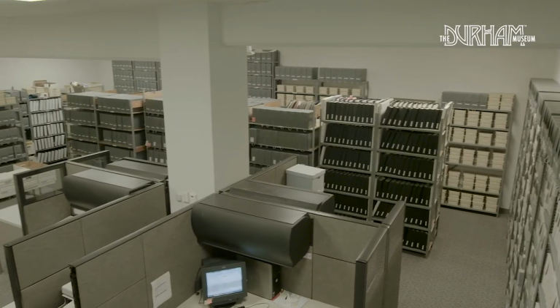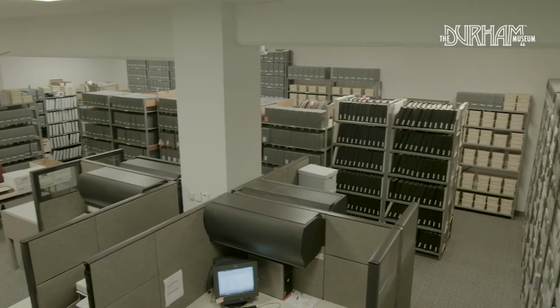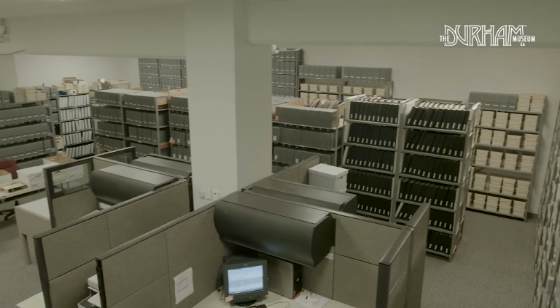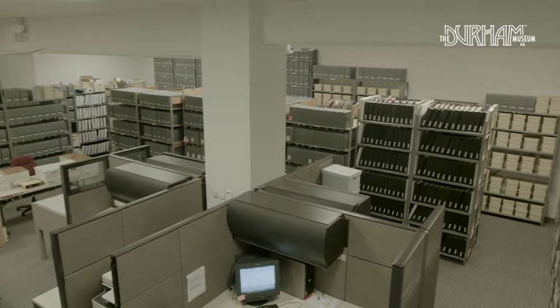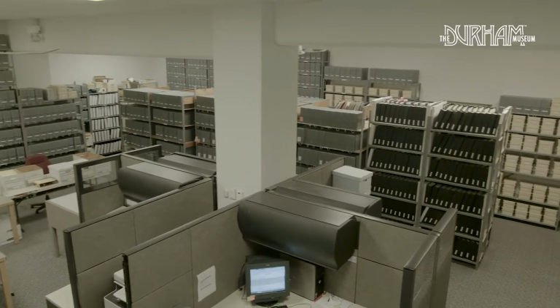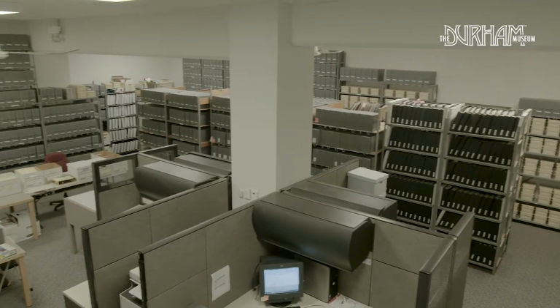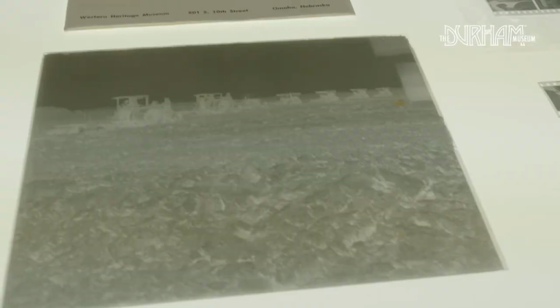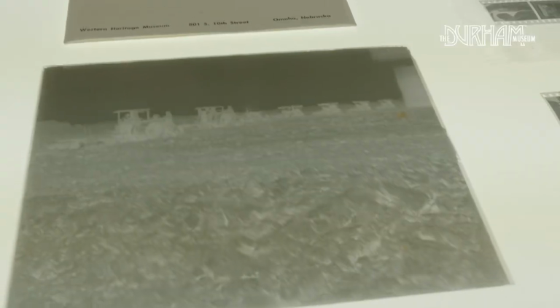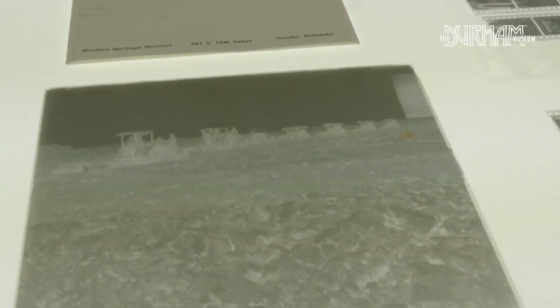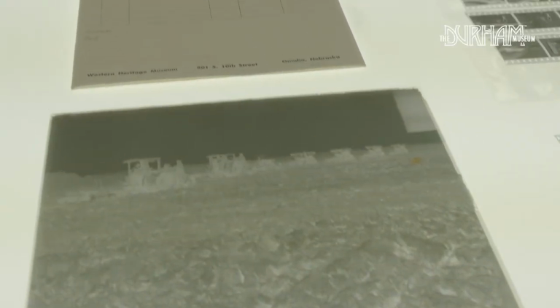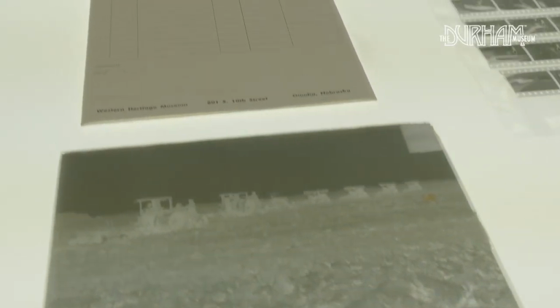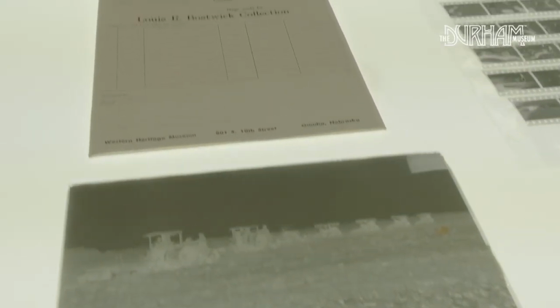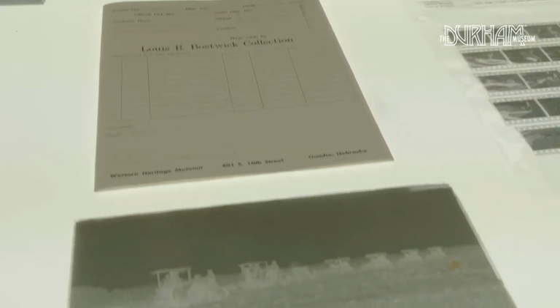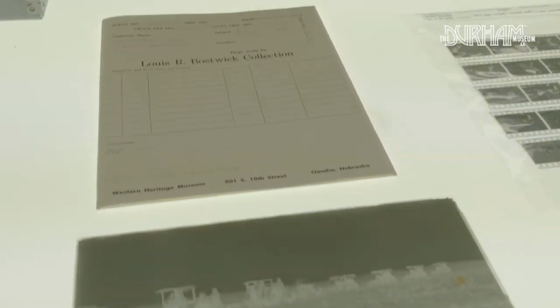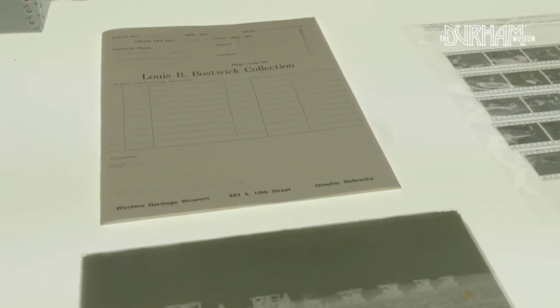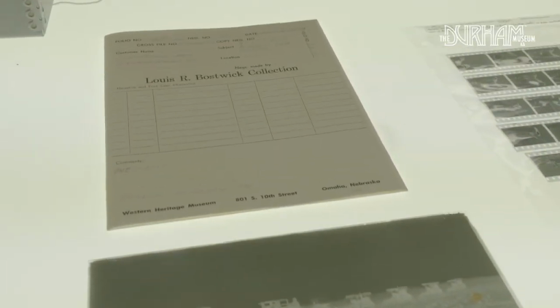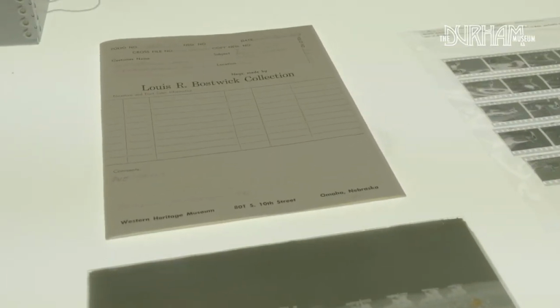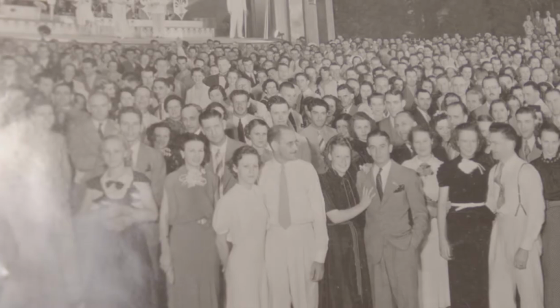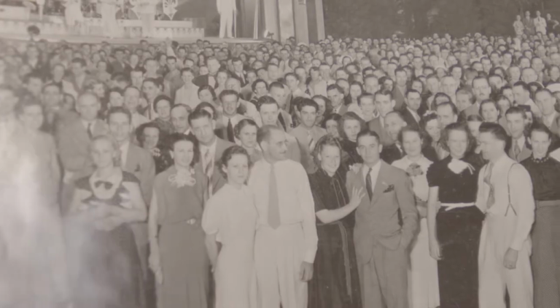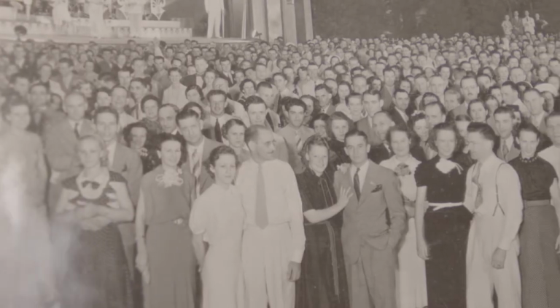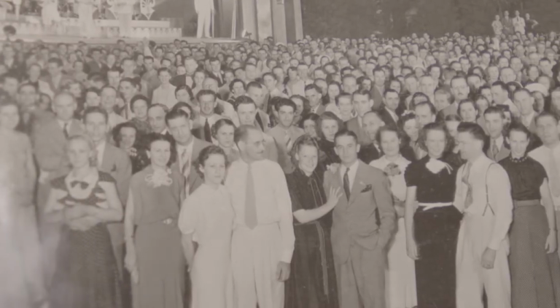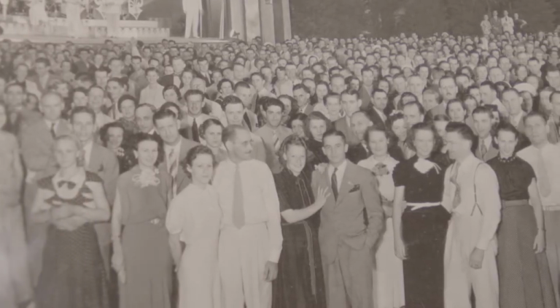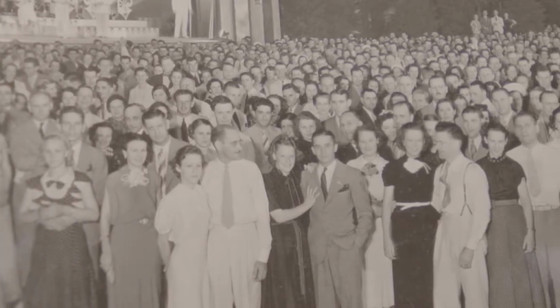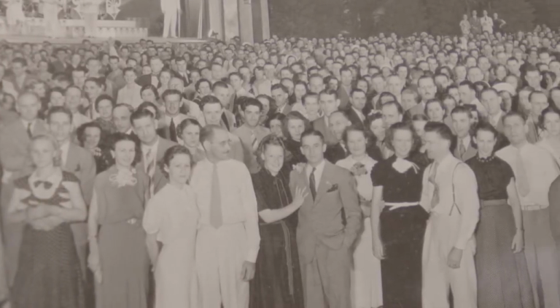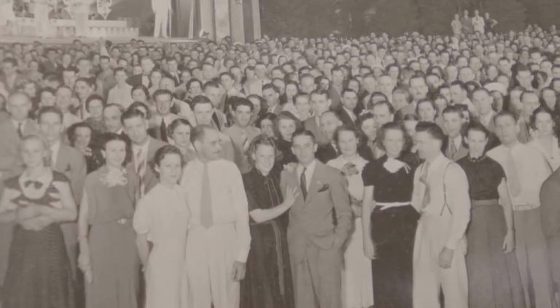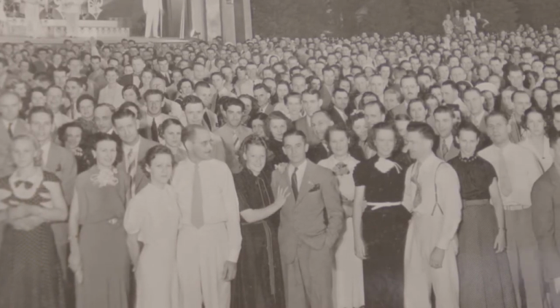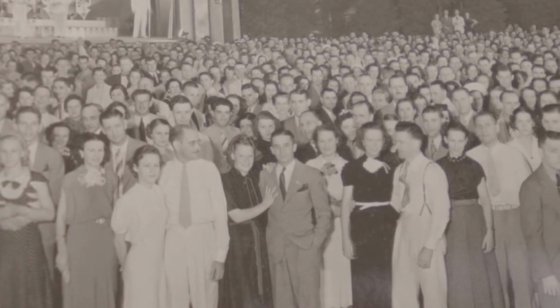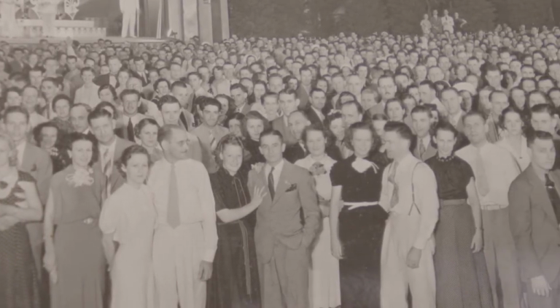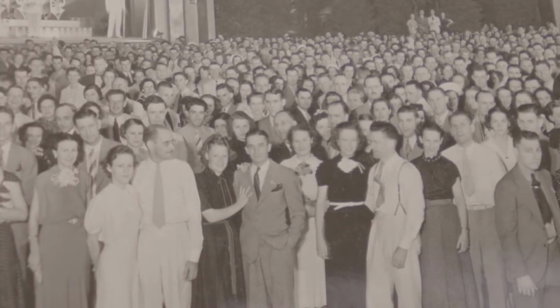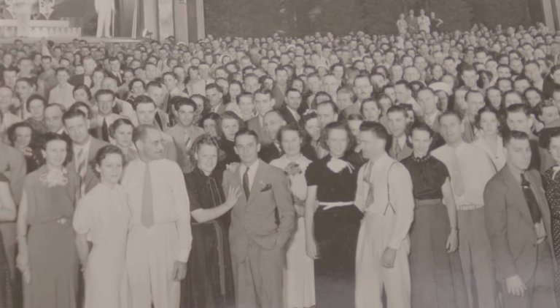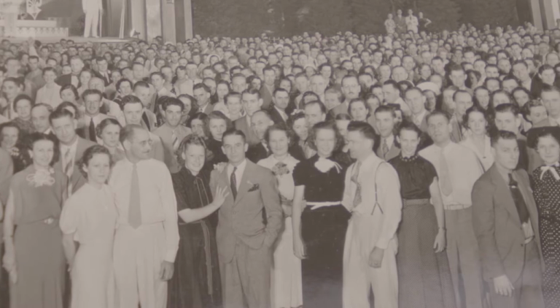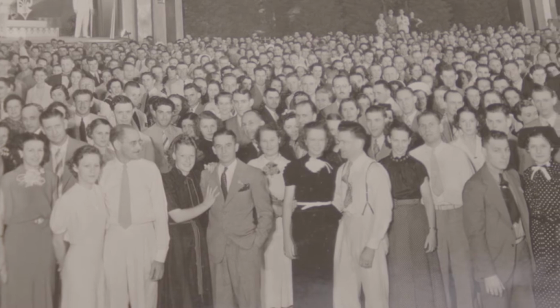I call it the house of memories because that's what they're full of. These pictures are memories — that's why you take pictures.